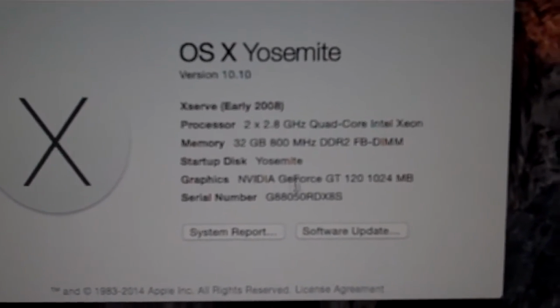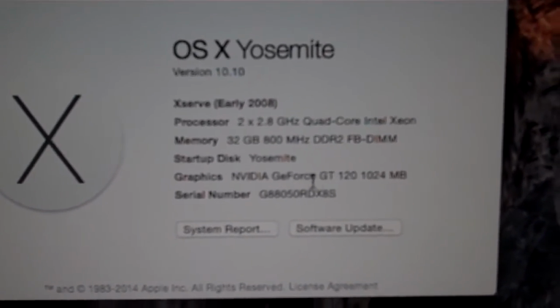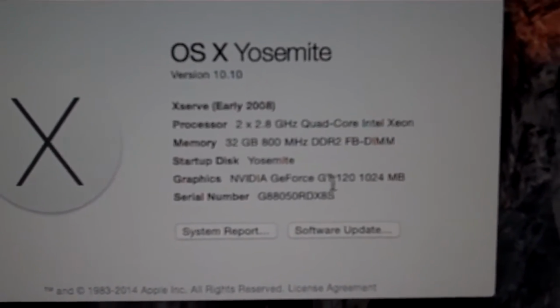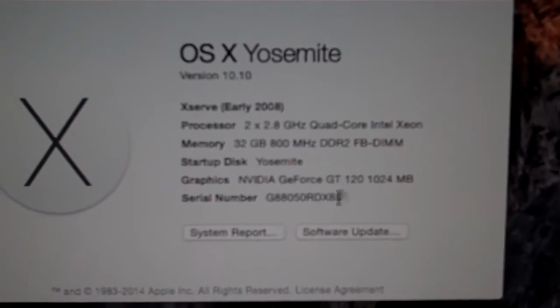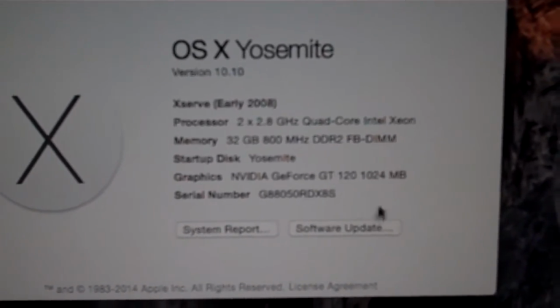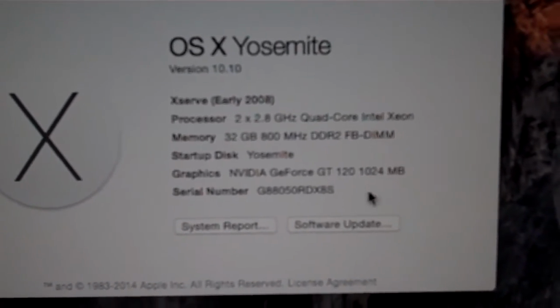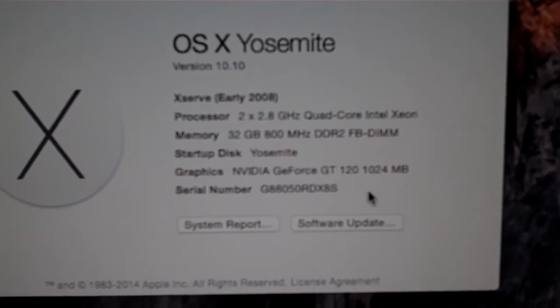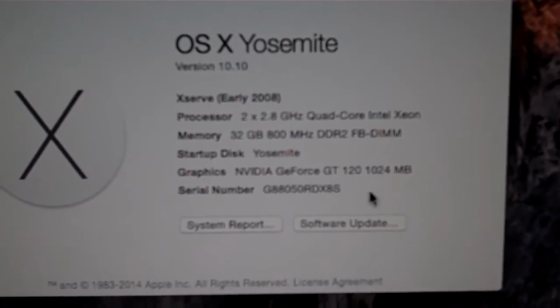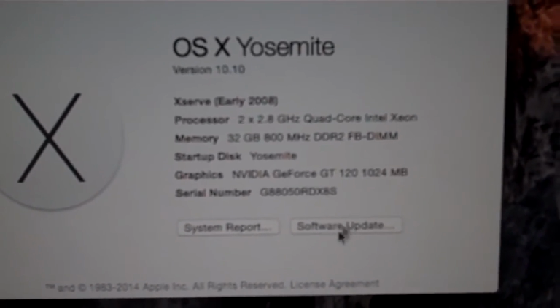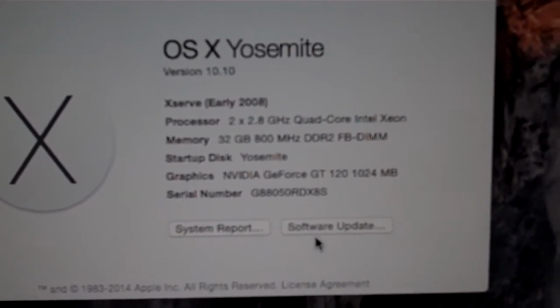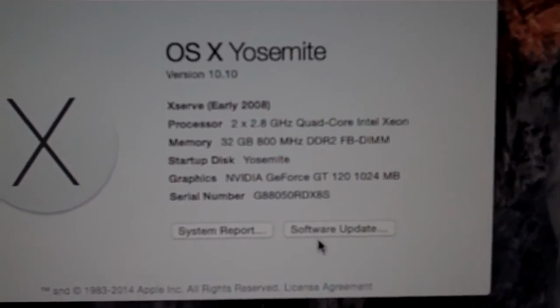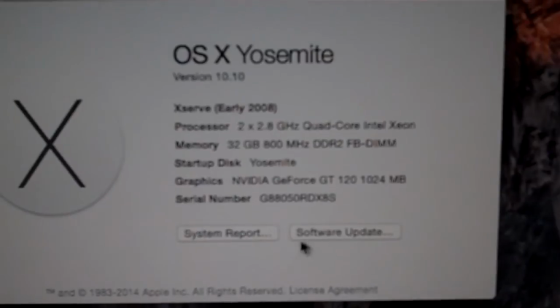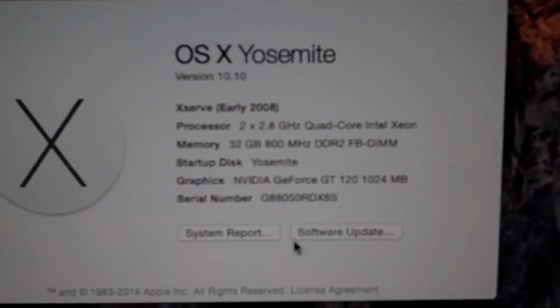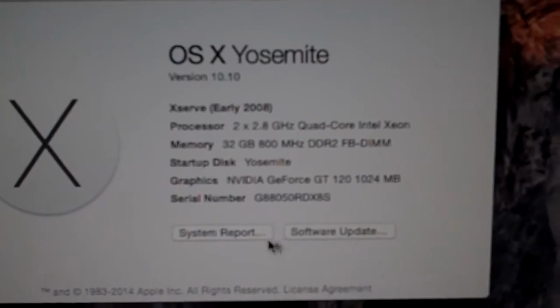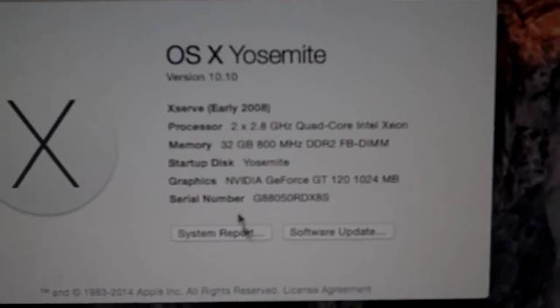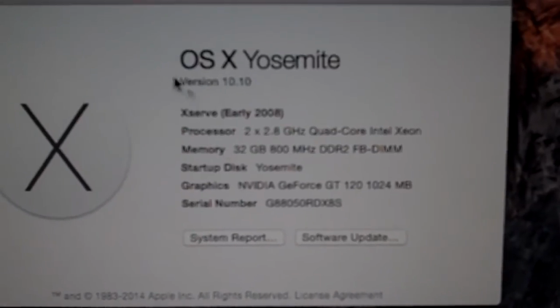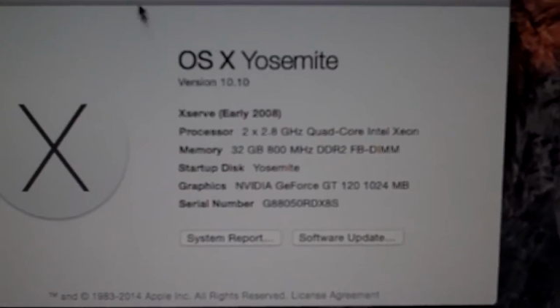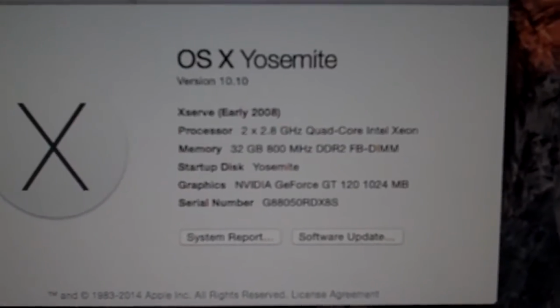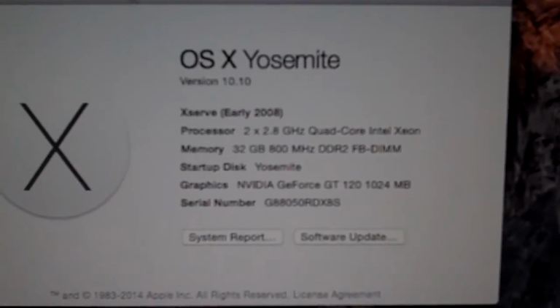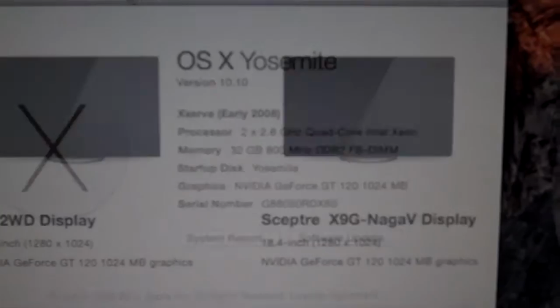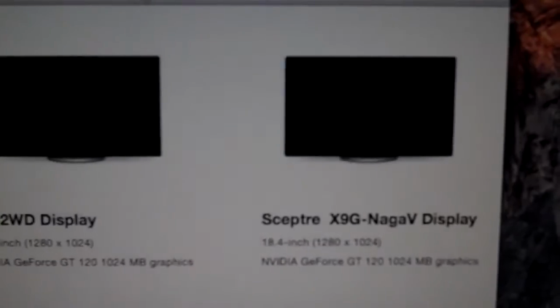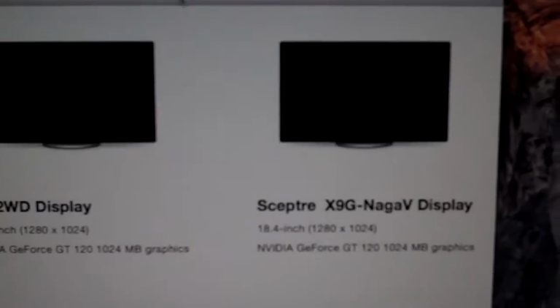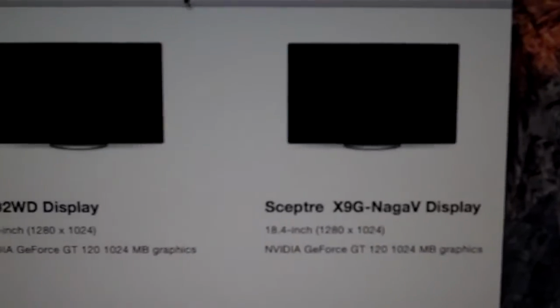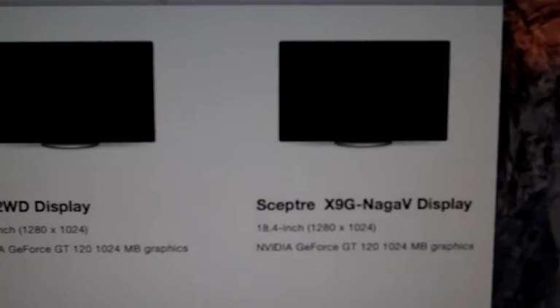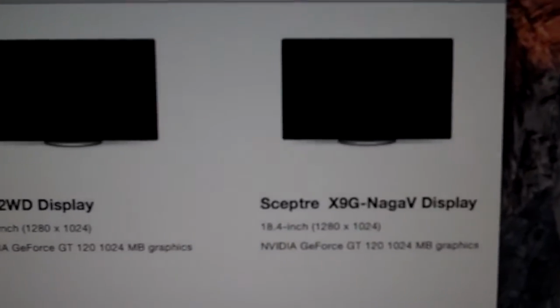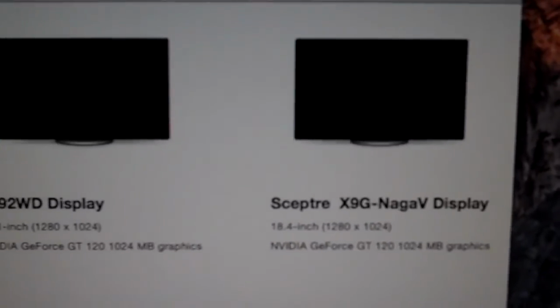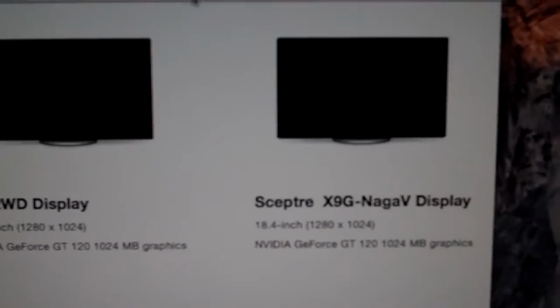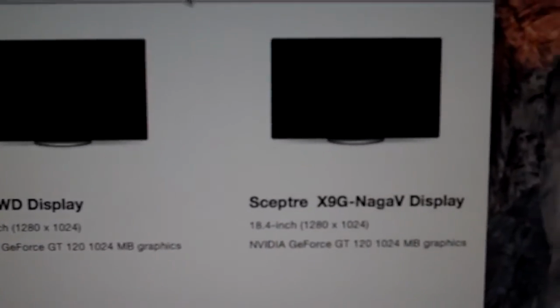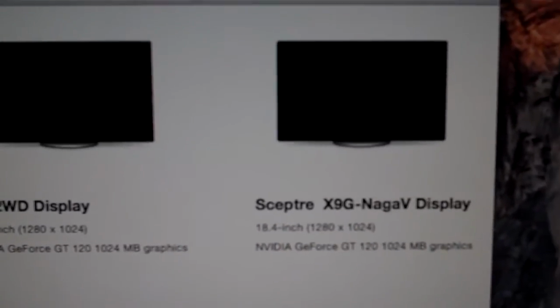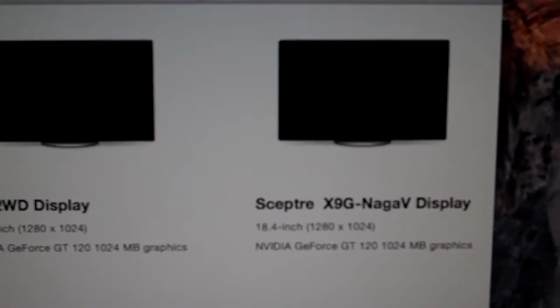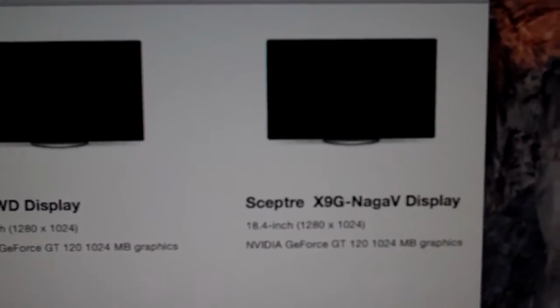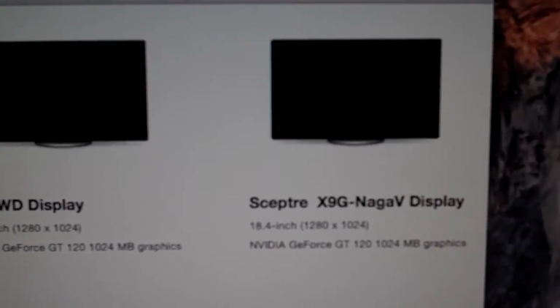I switched out the video card. What else do we want to see? Got a couple of older displays.